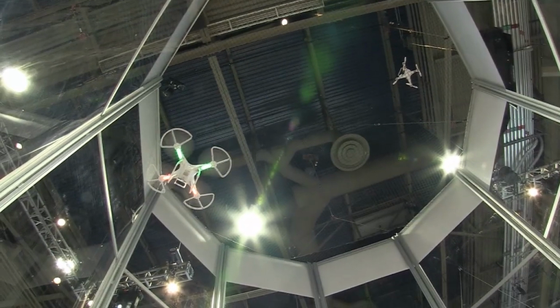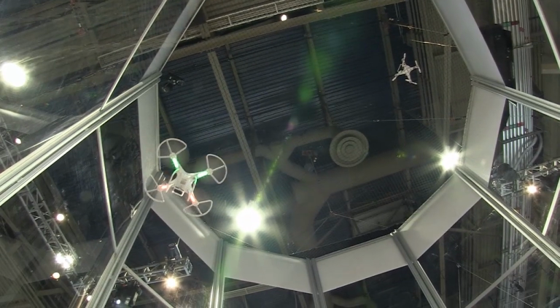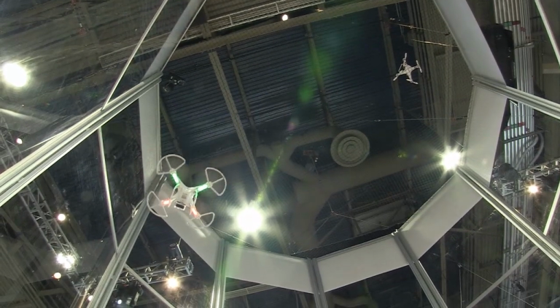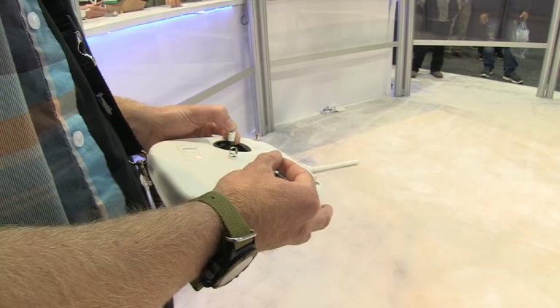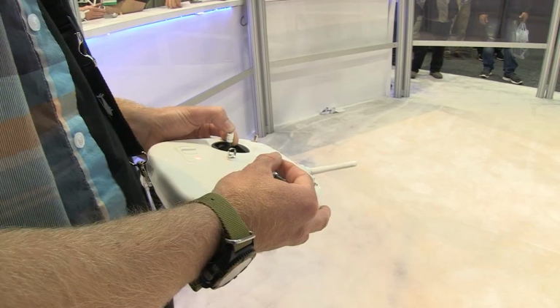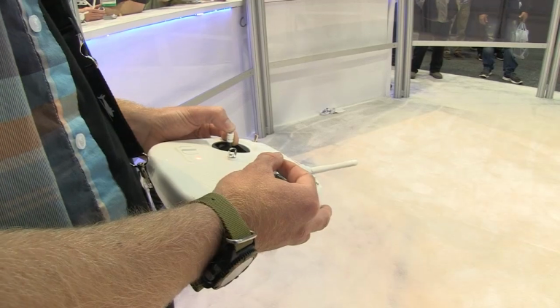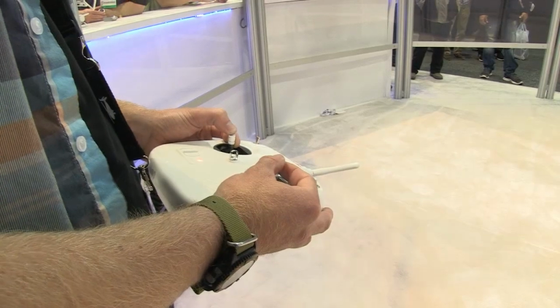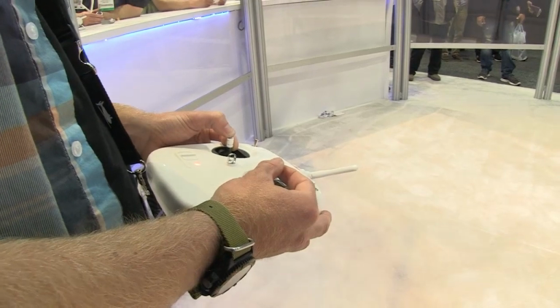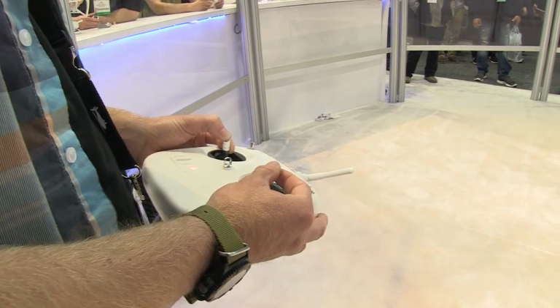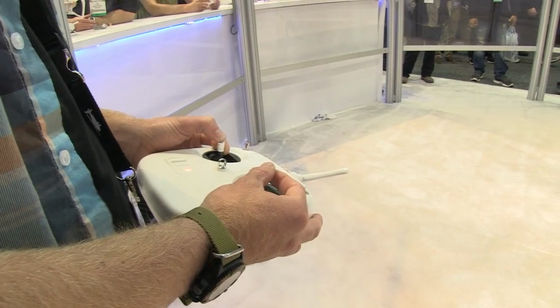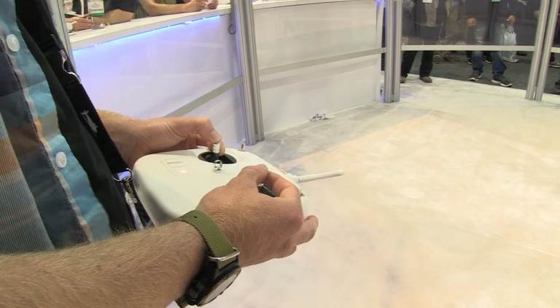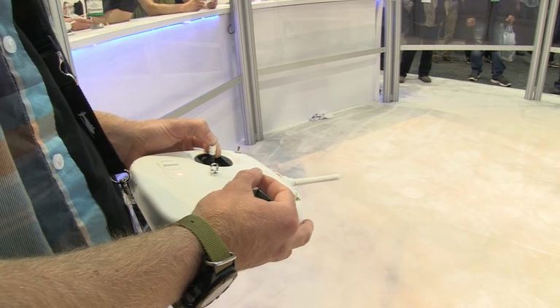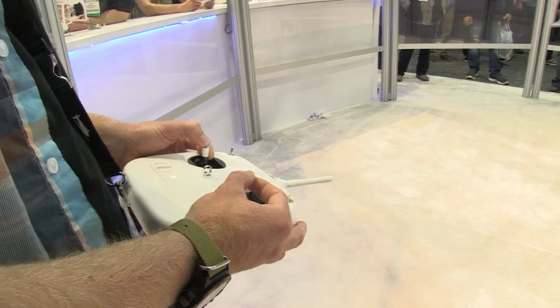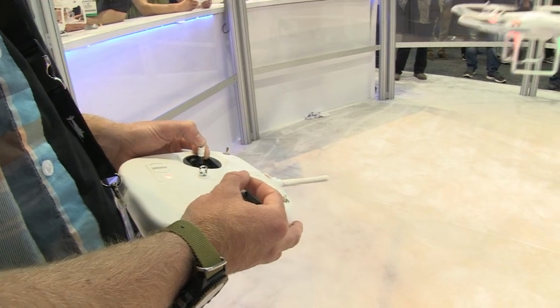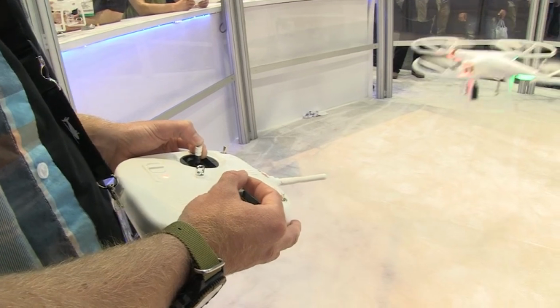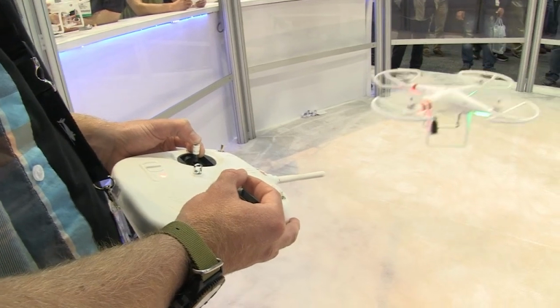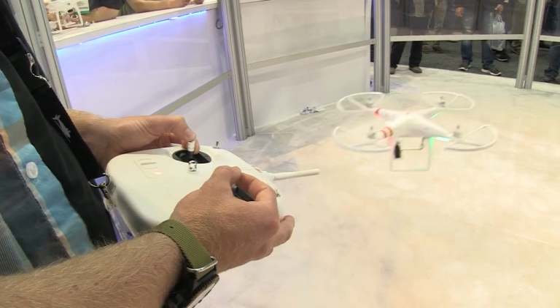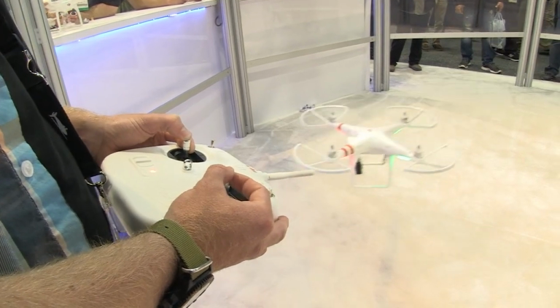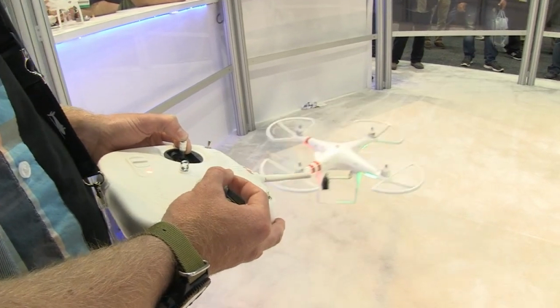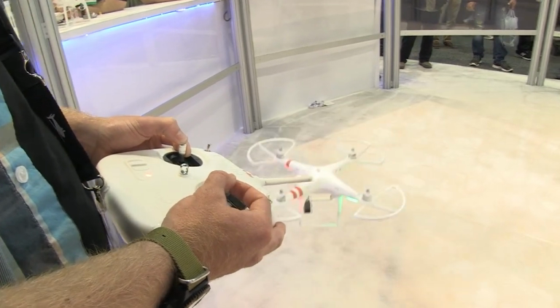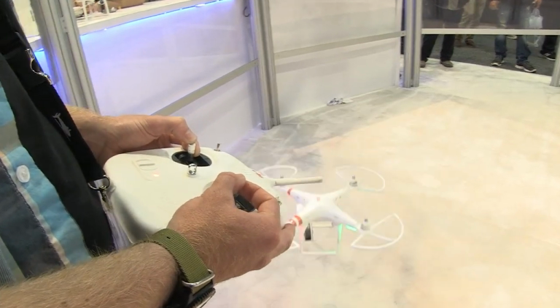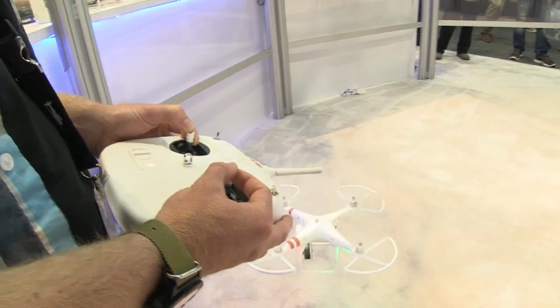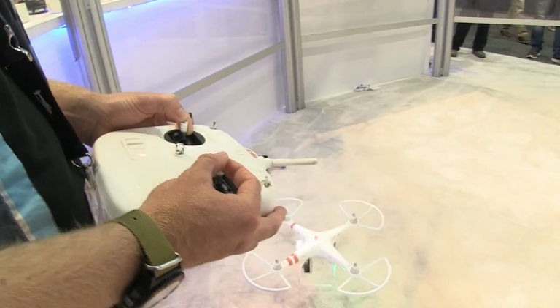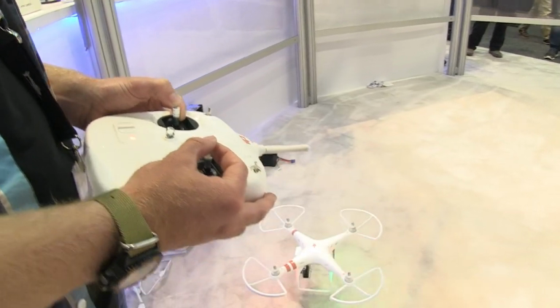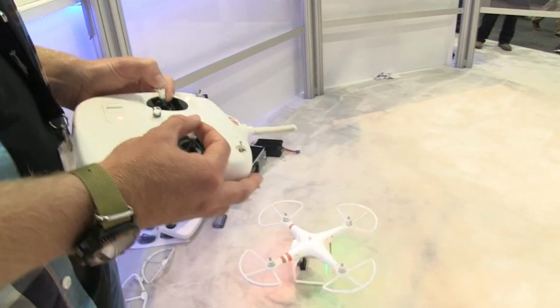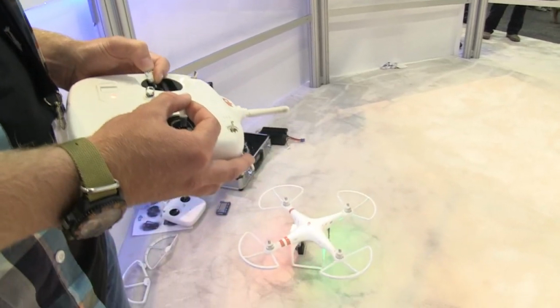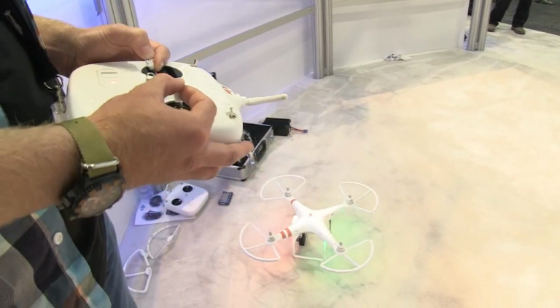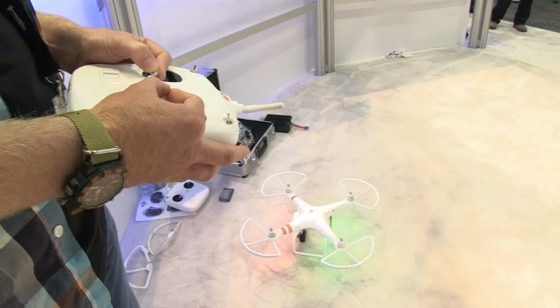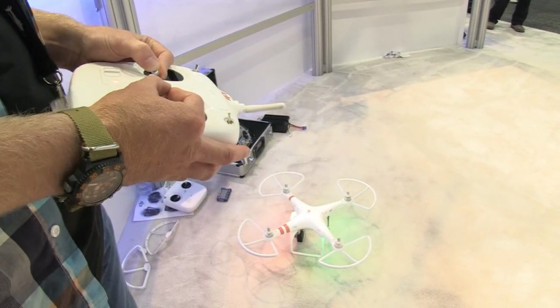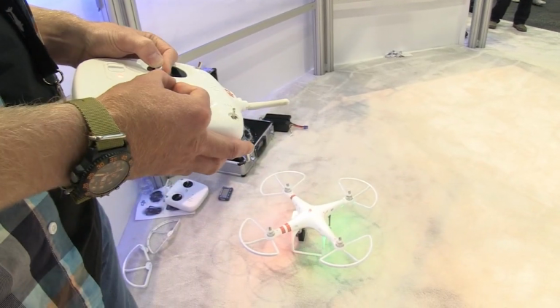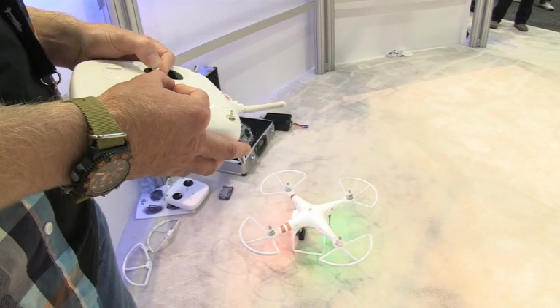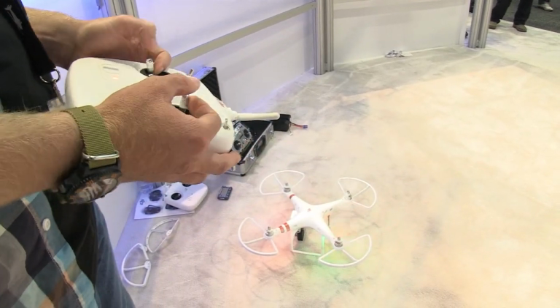For the Phantom craft, the transmitter, the battery, the charger — everything you need — is $679 US dollars.